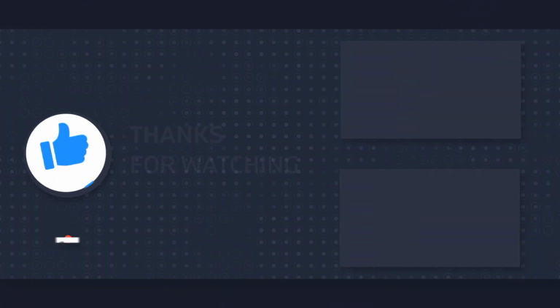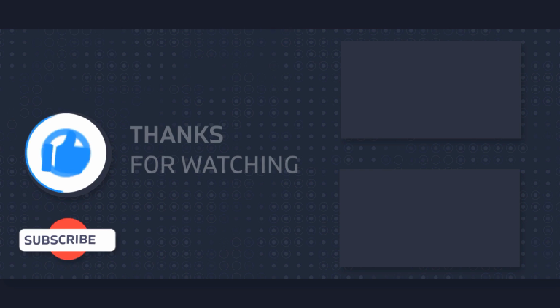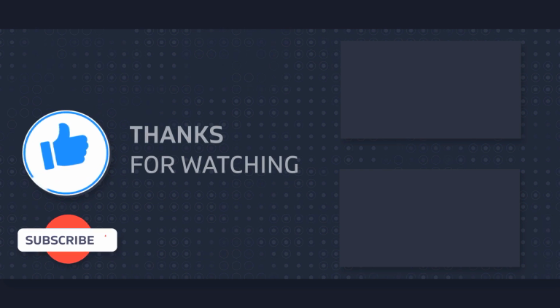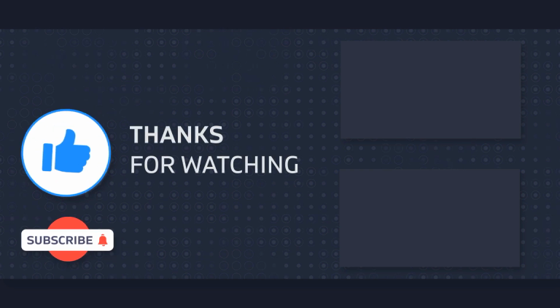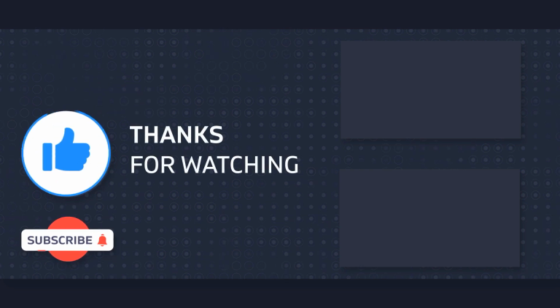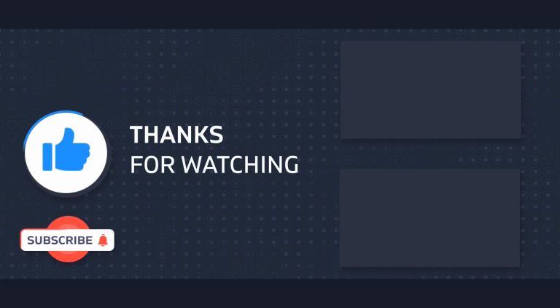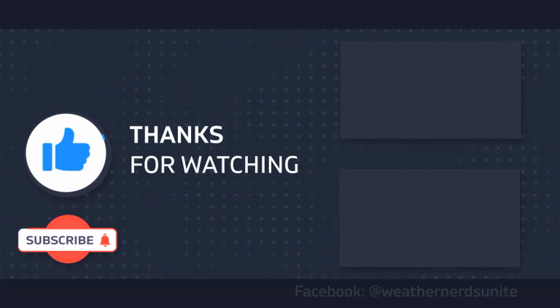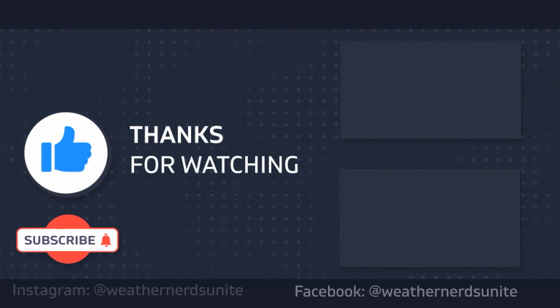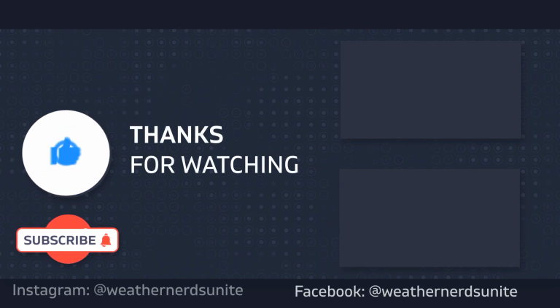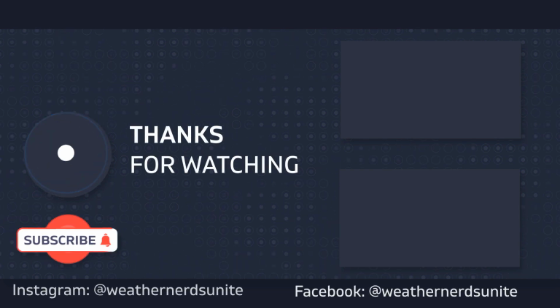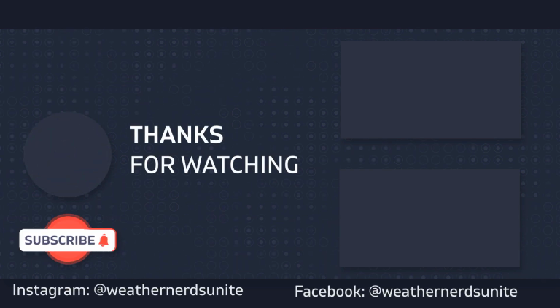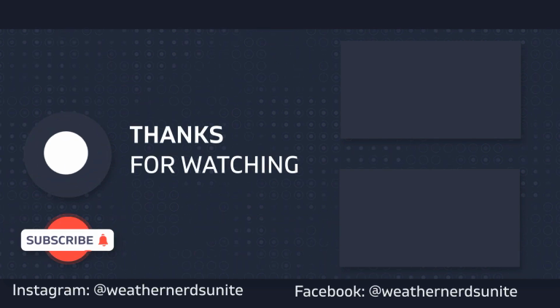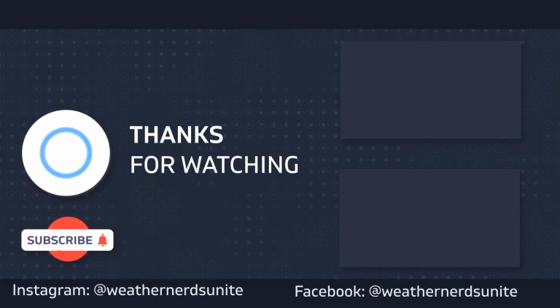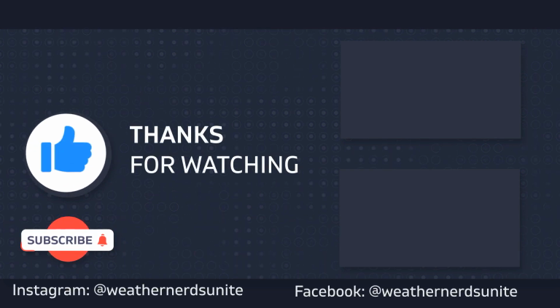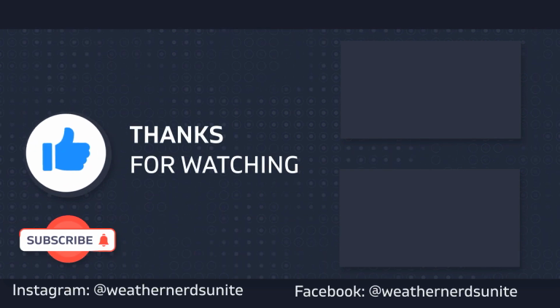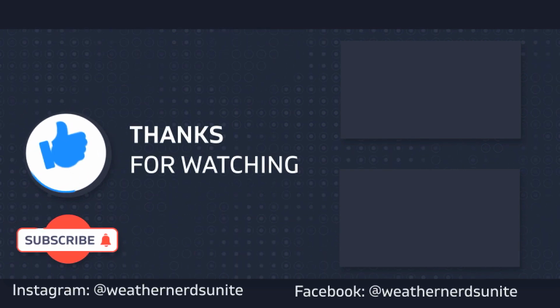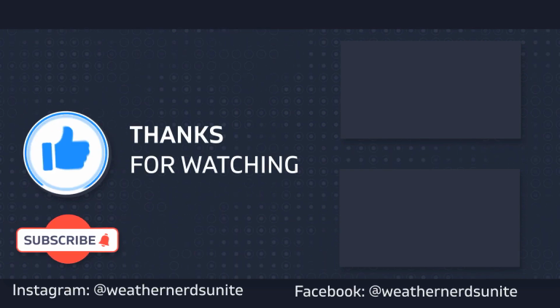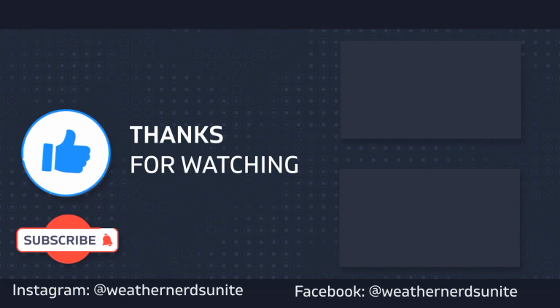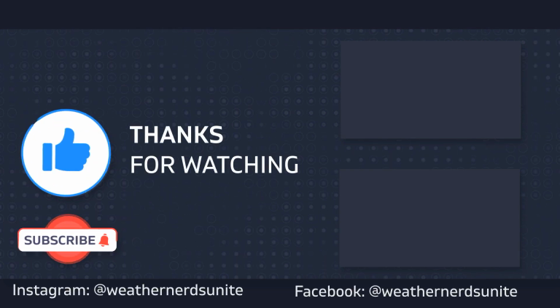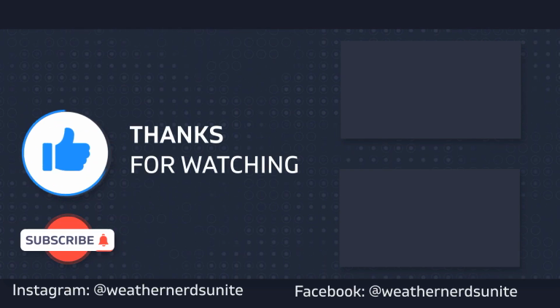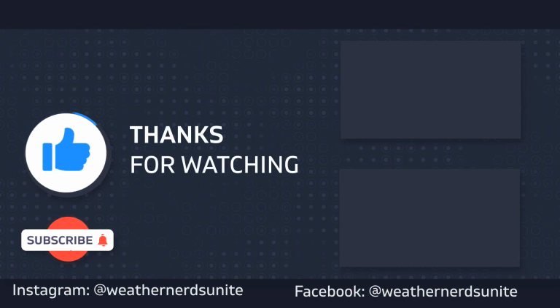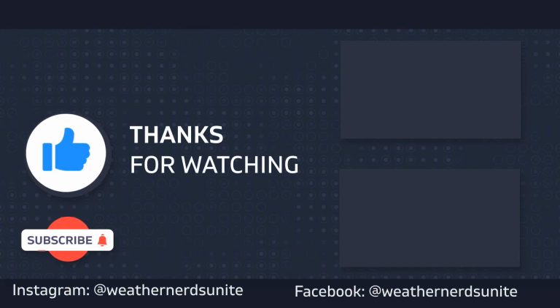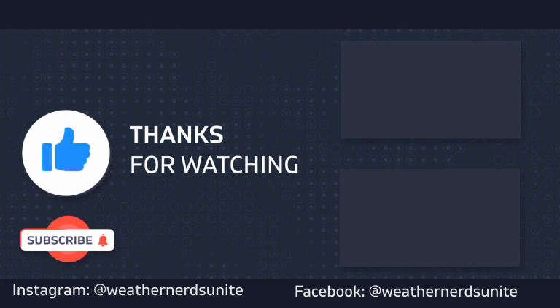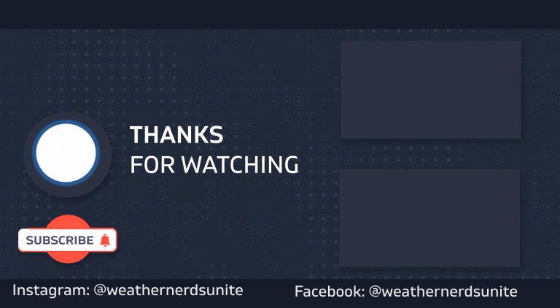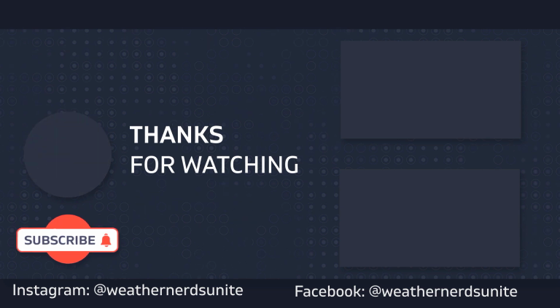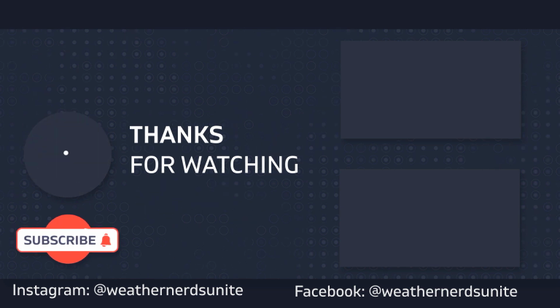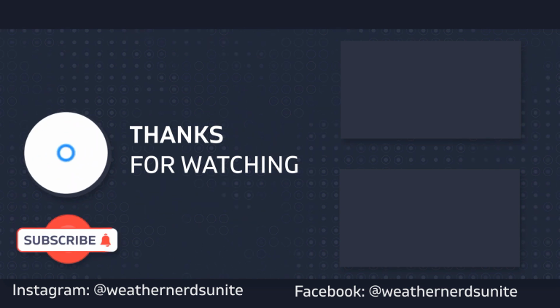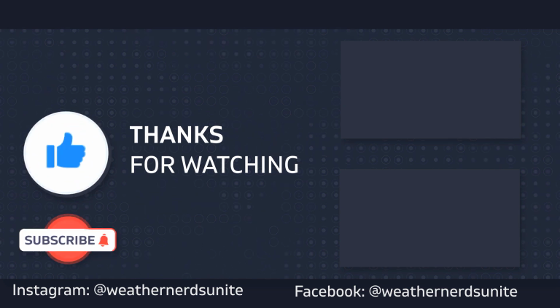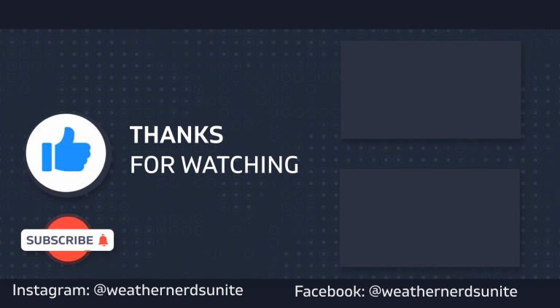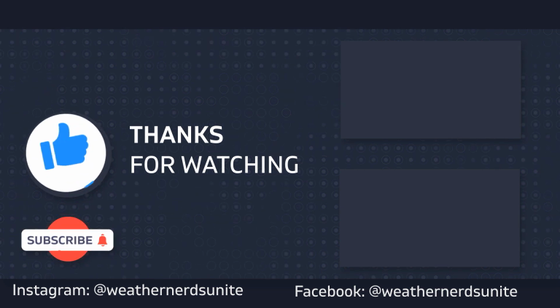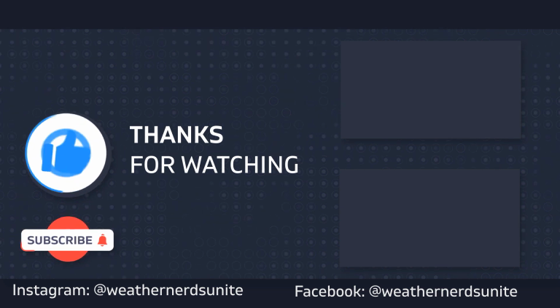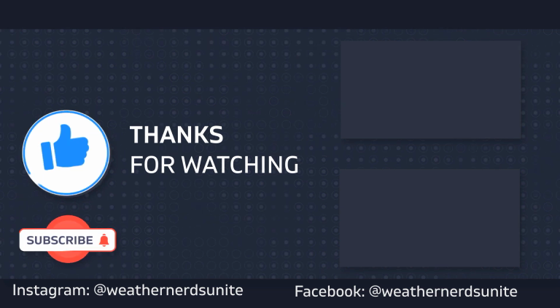That'll do it for now. You guys take it easy, we'll see you on the next update. Until then, be good, stay safe, and we'll see you next time. Bye-bye for now.